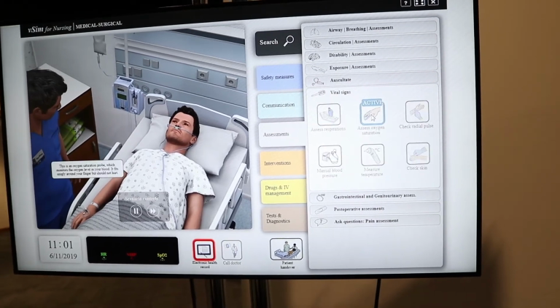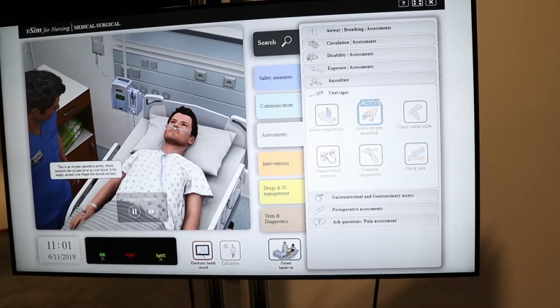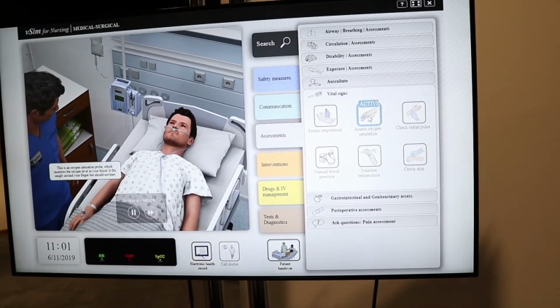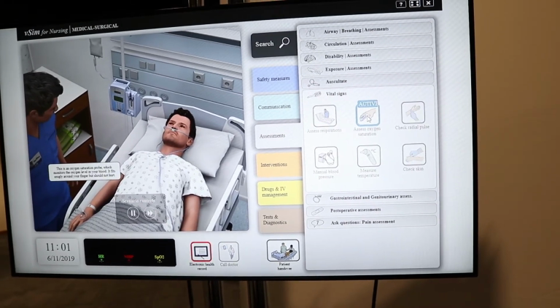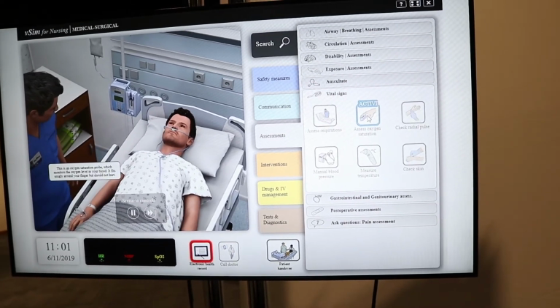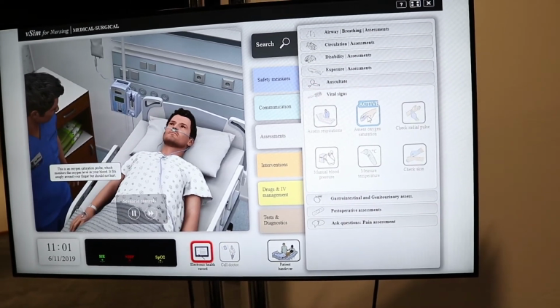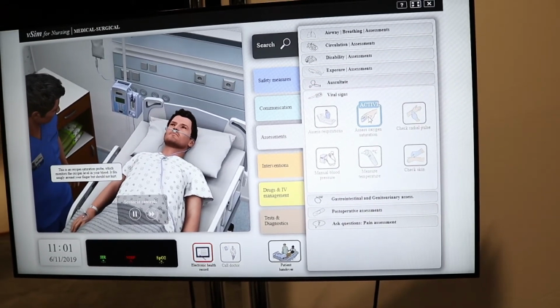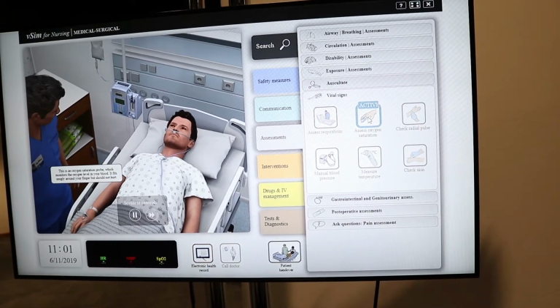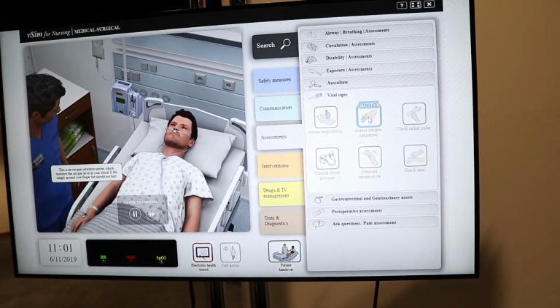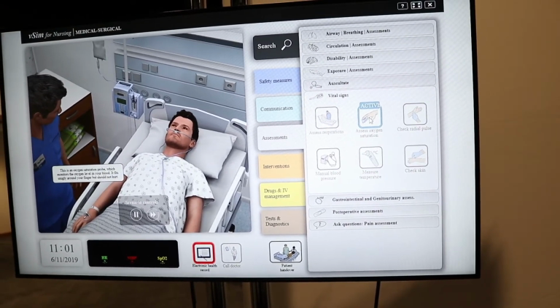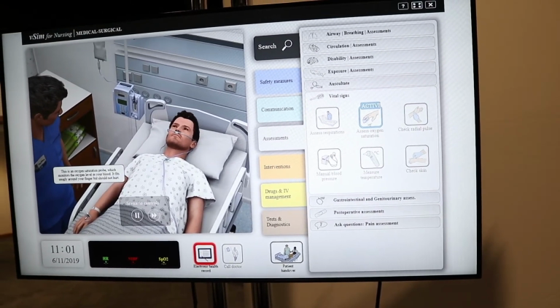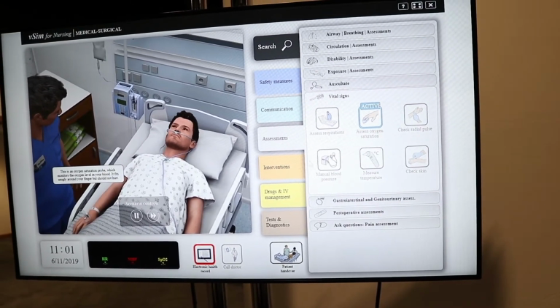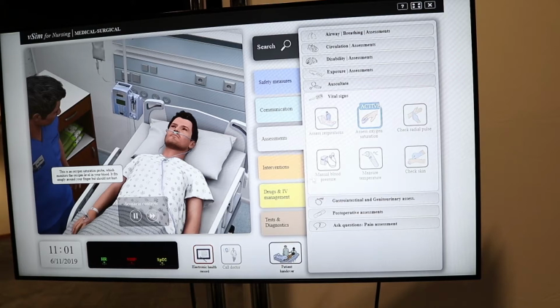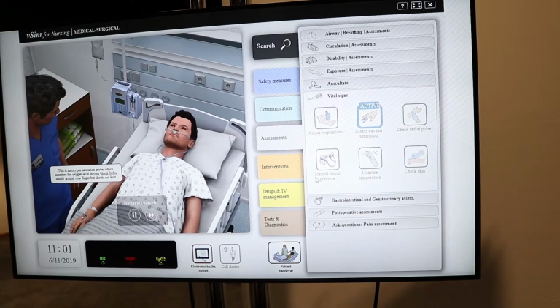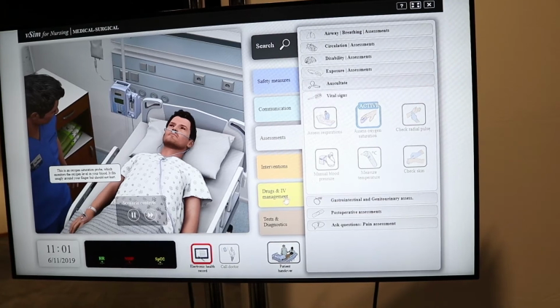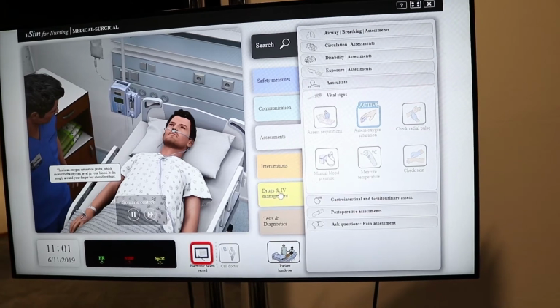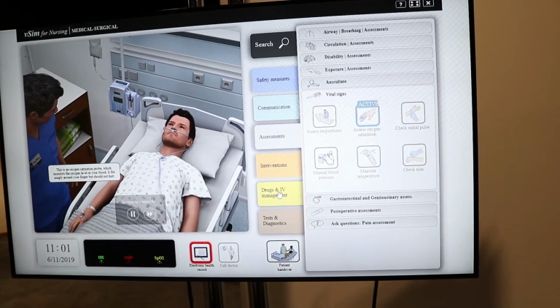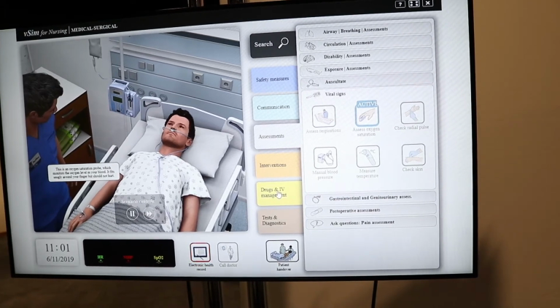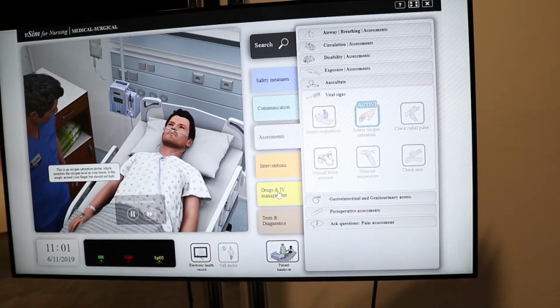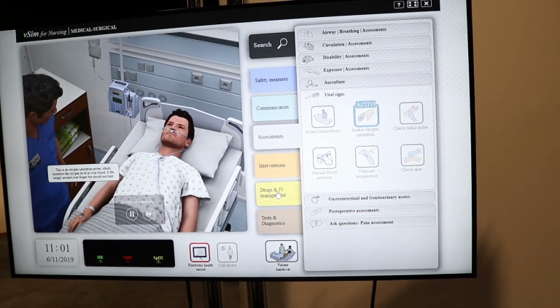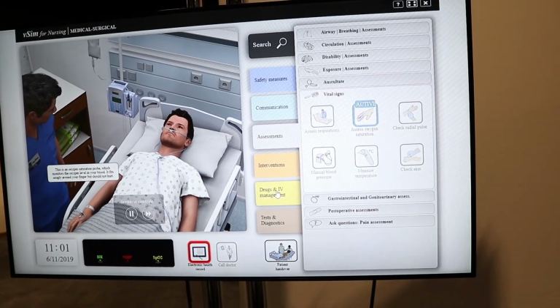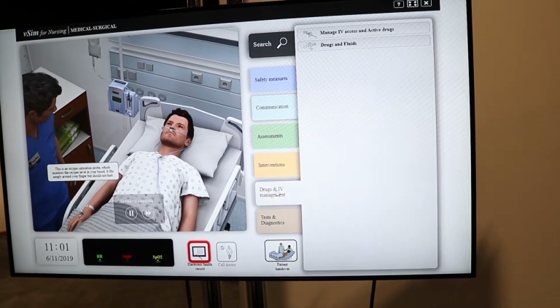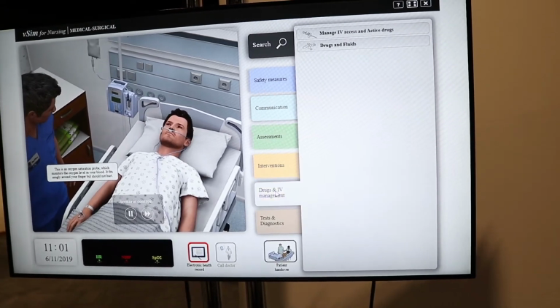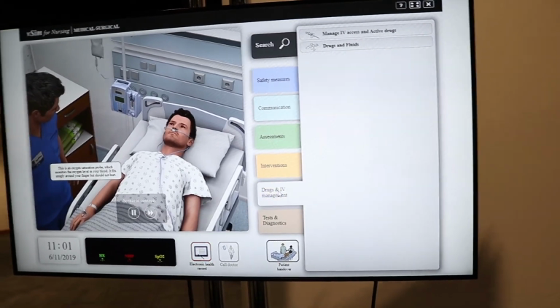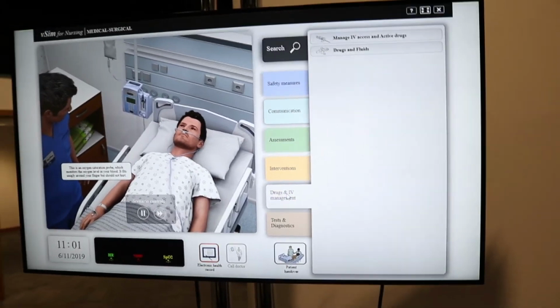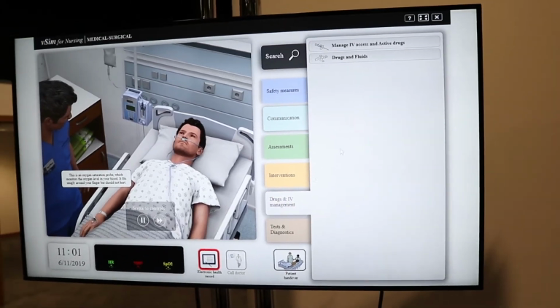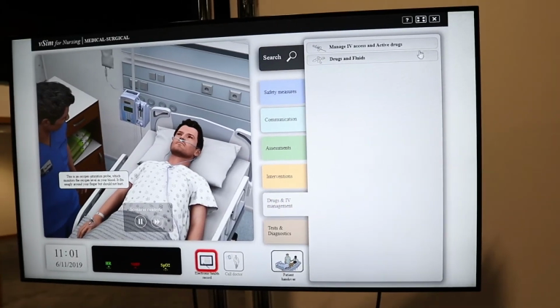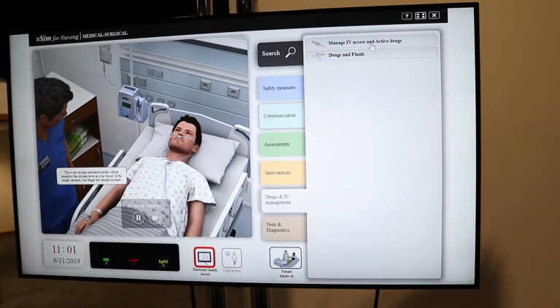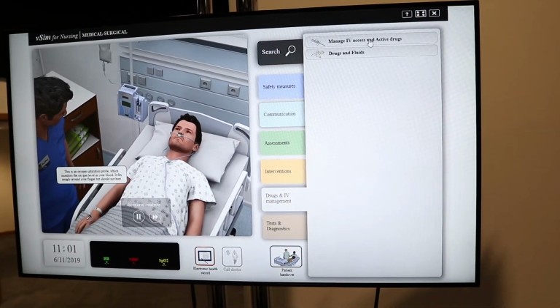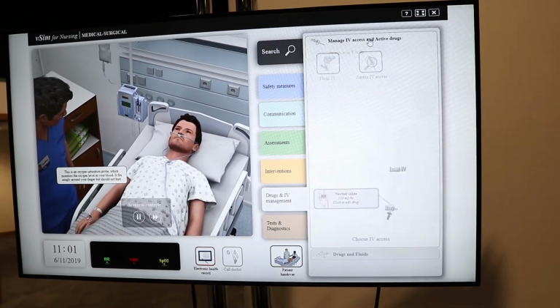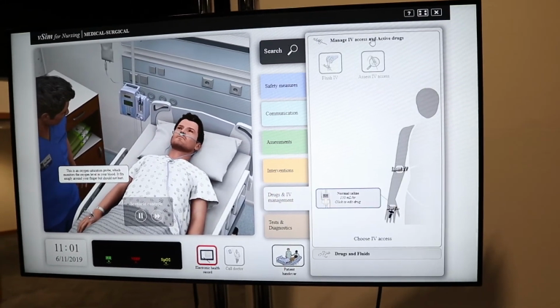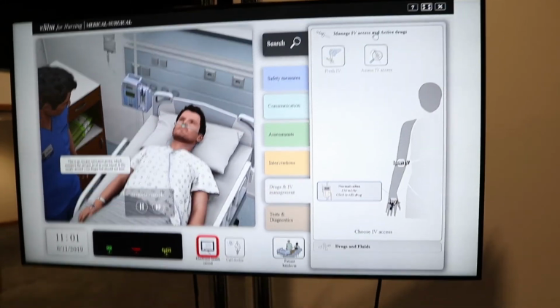This is an oxygen saturation probe which monitors the oxygen level in your blood. It sits snugly around your finger and it won't hurt.